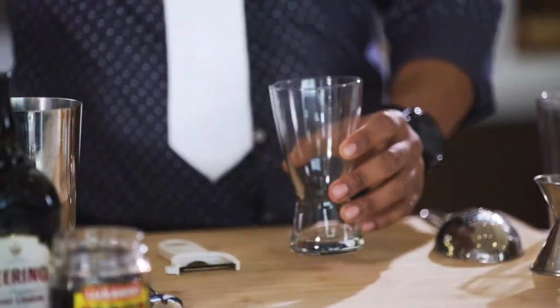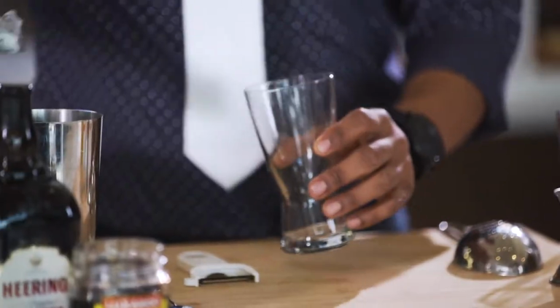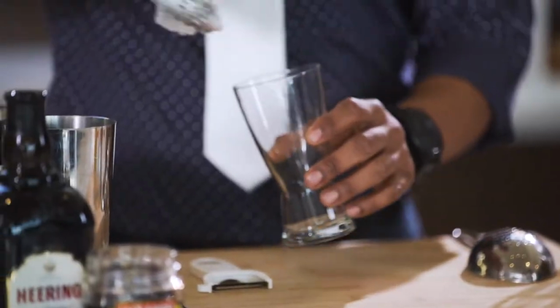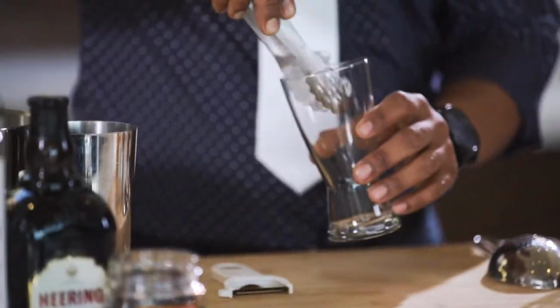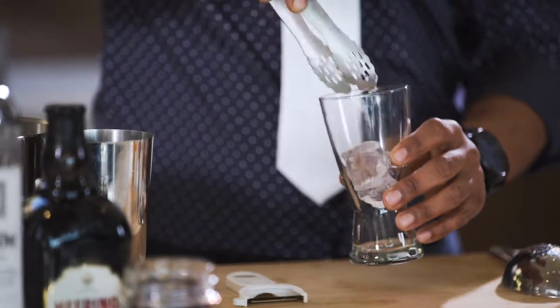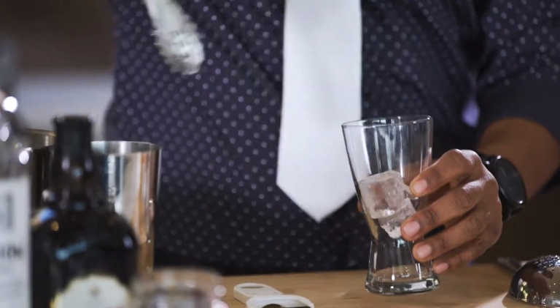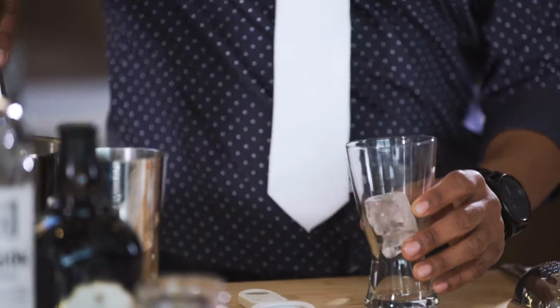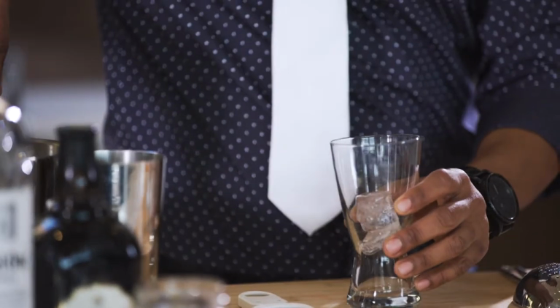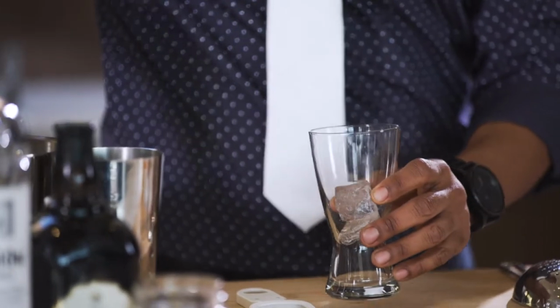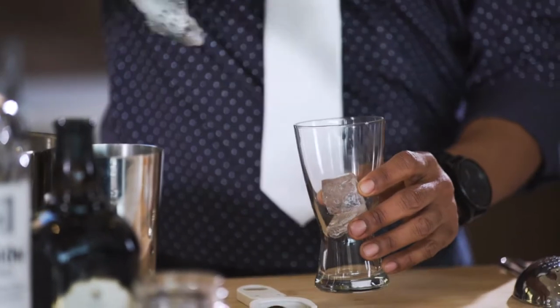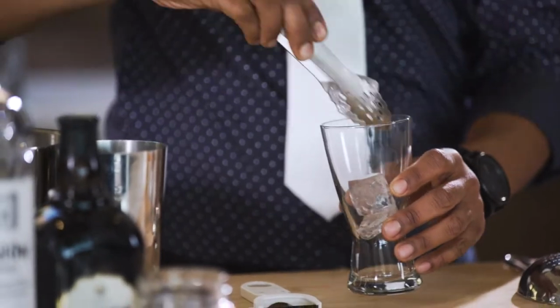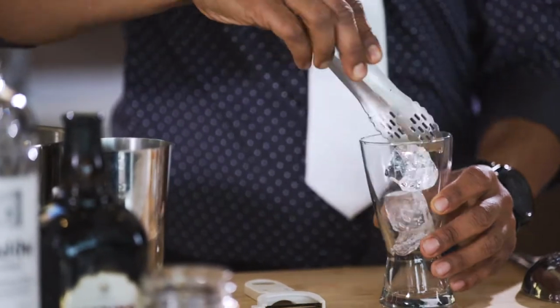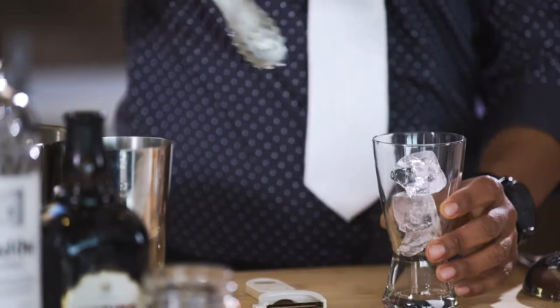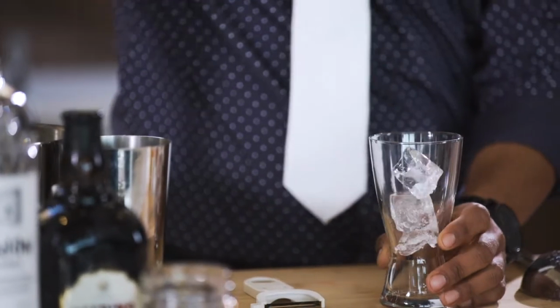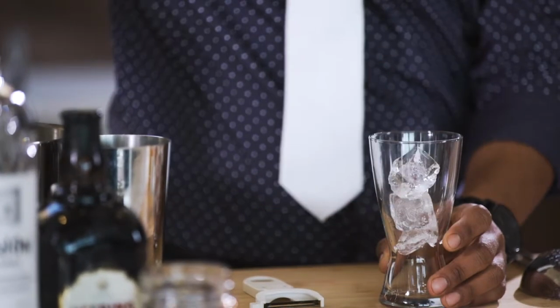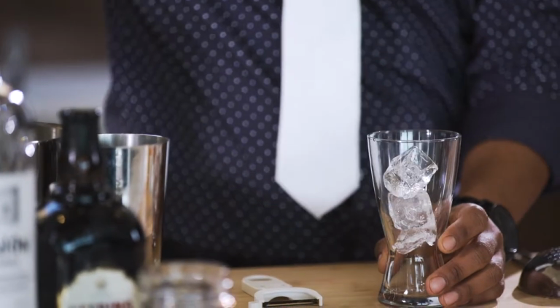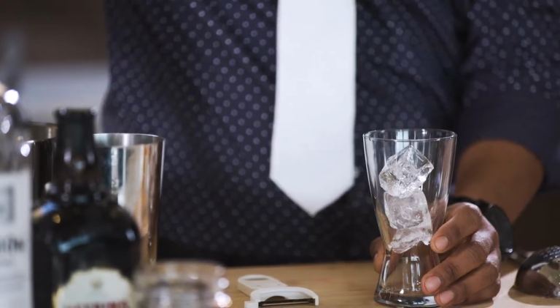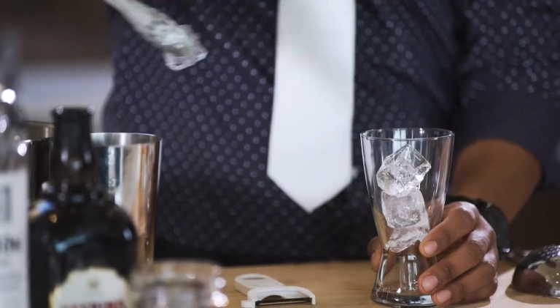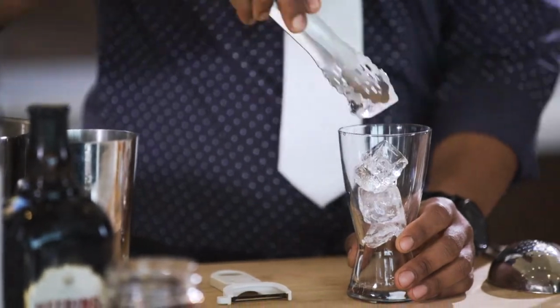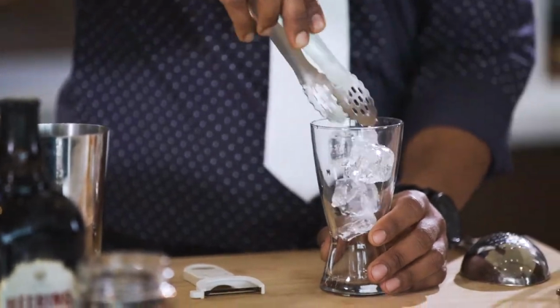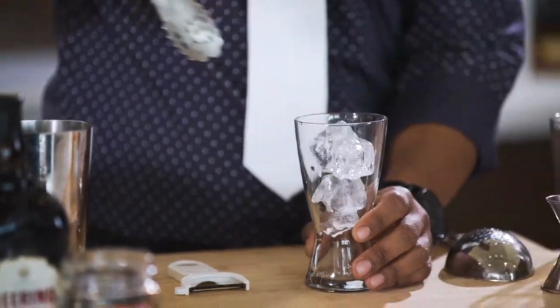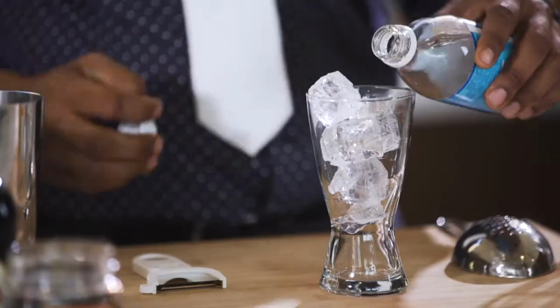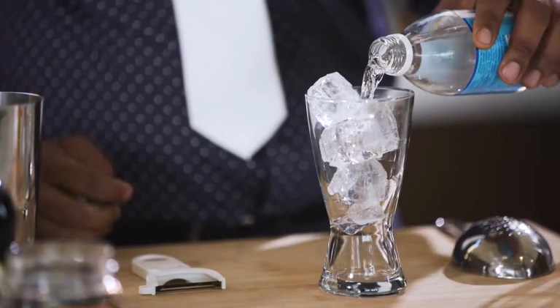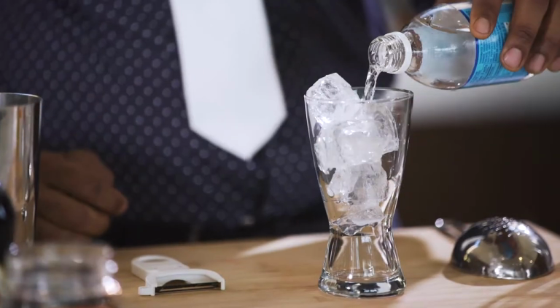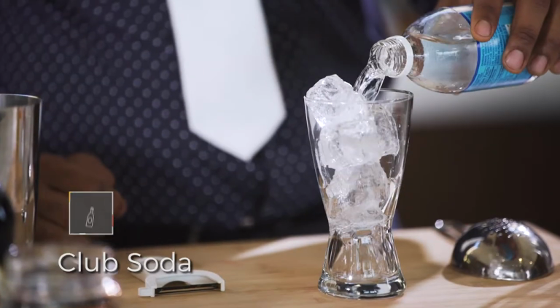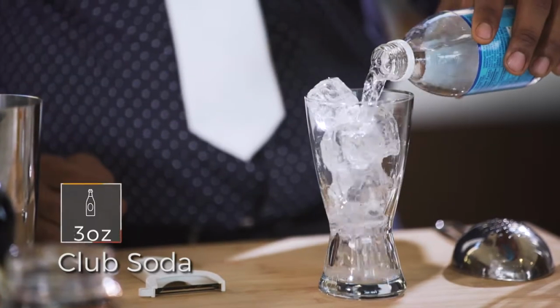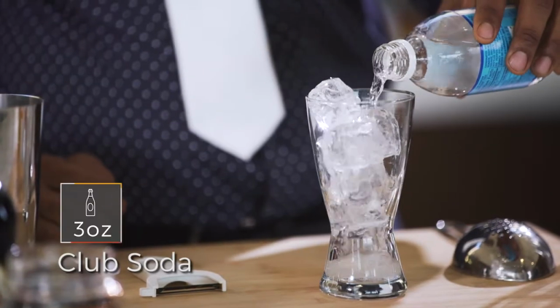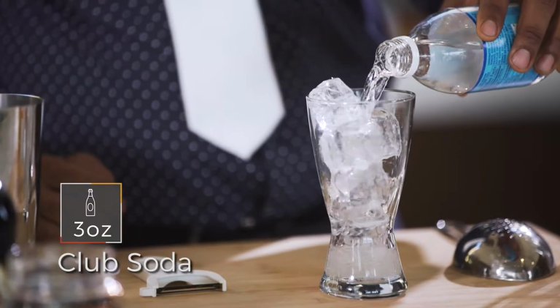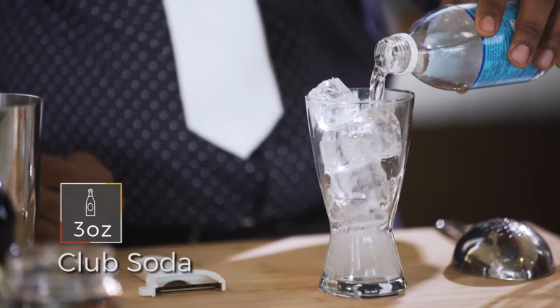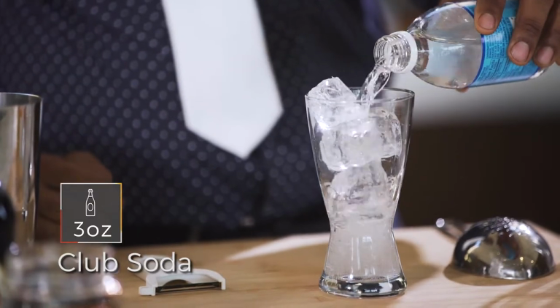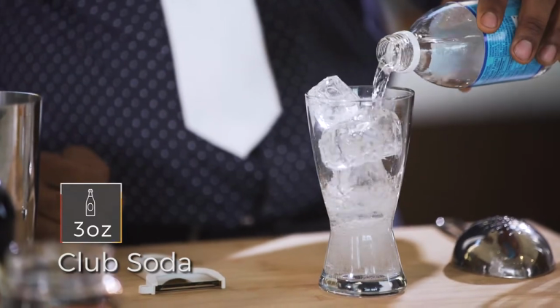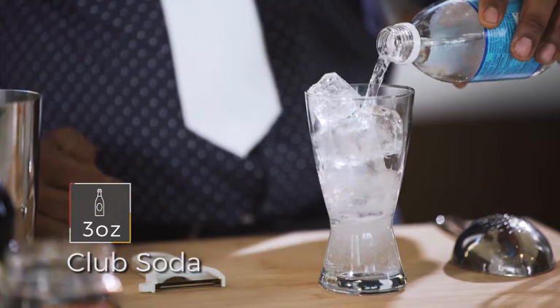The first thing I want to do is load the glass down with ice, and we're gonna add three ounces of club soda.